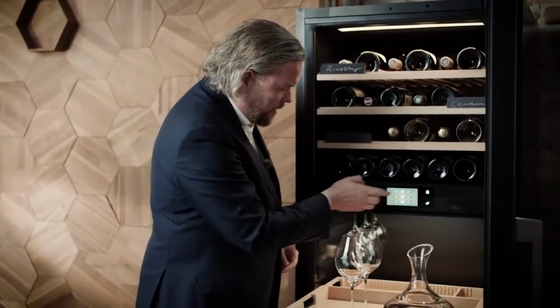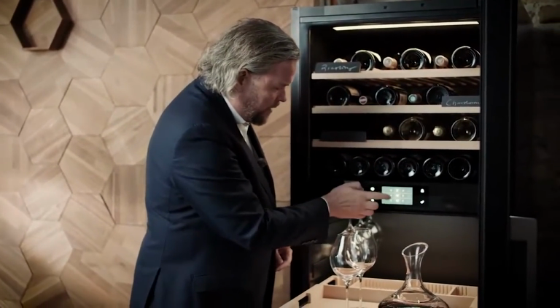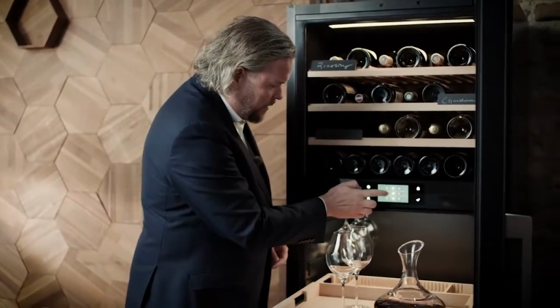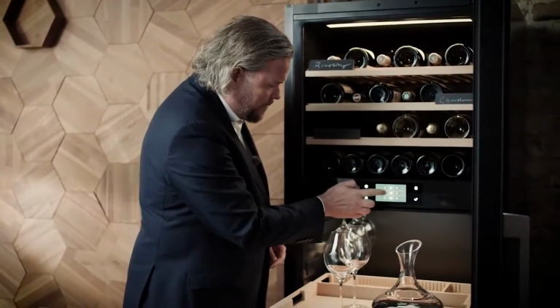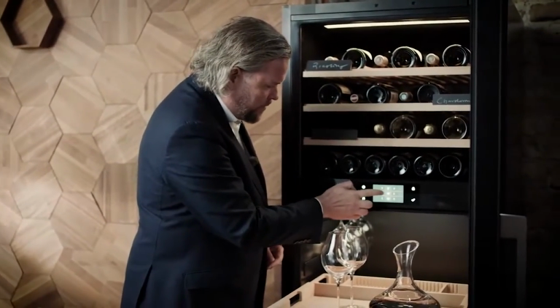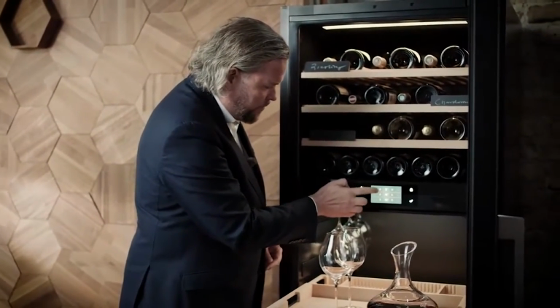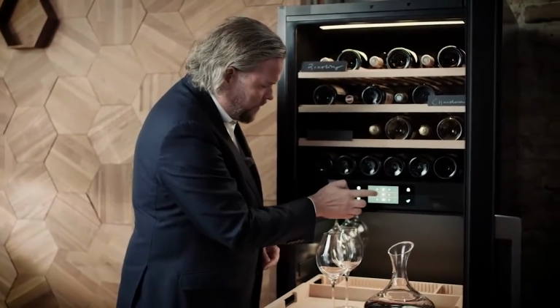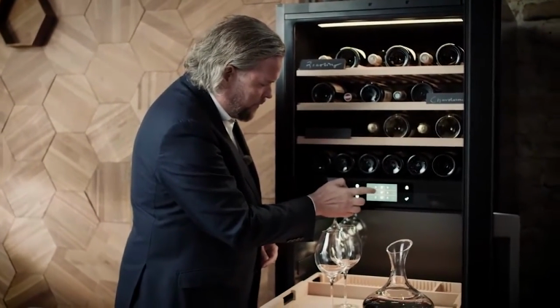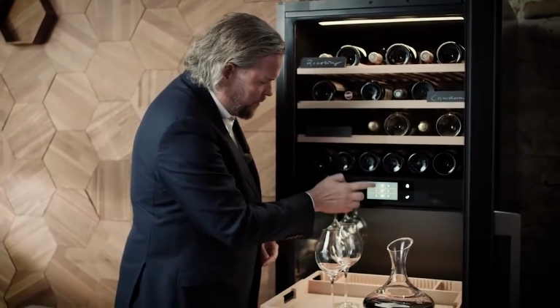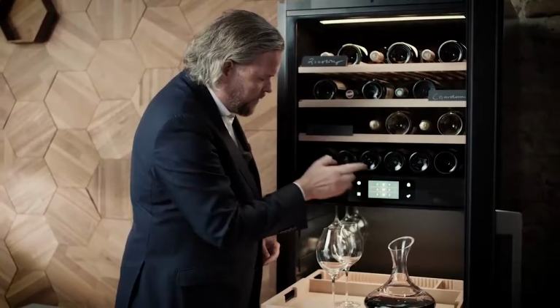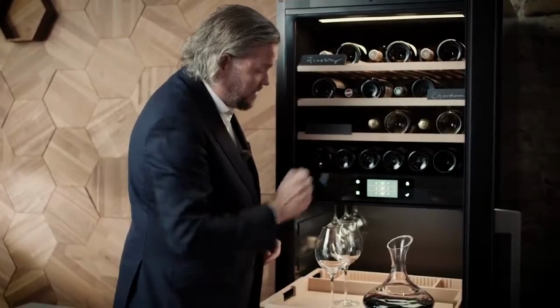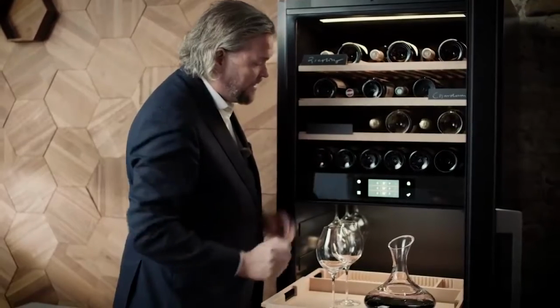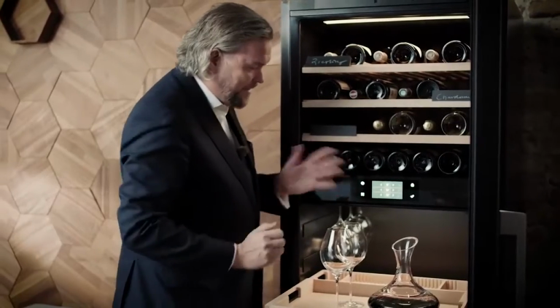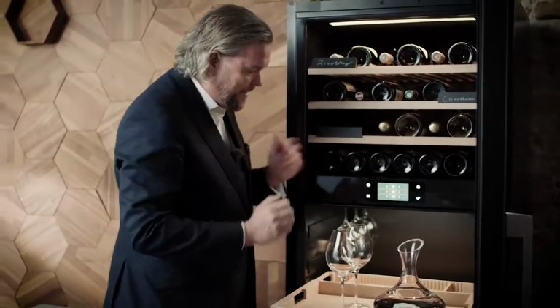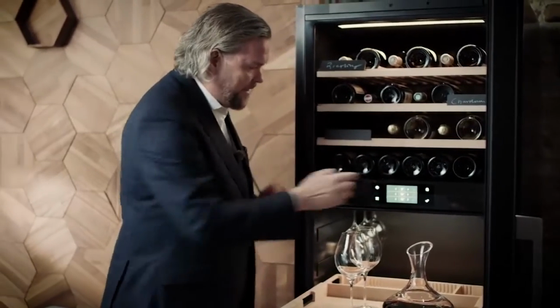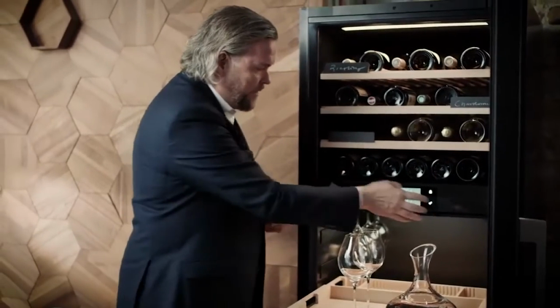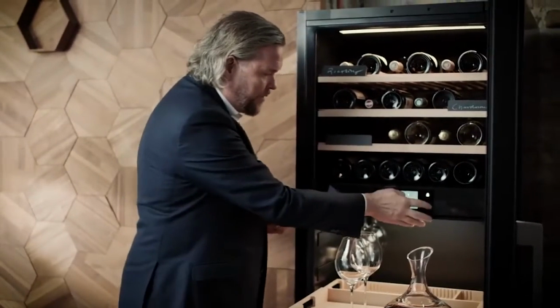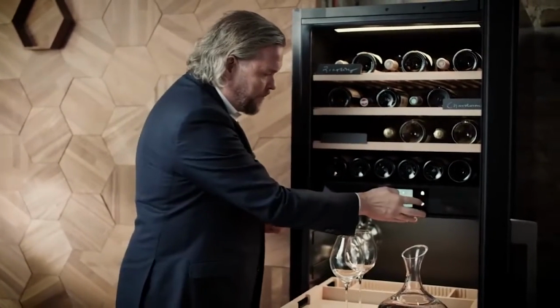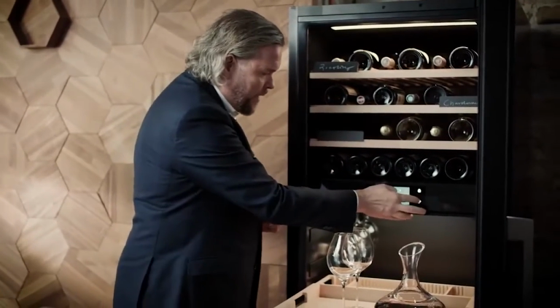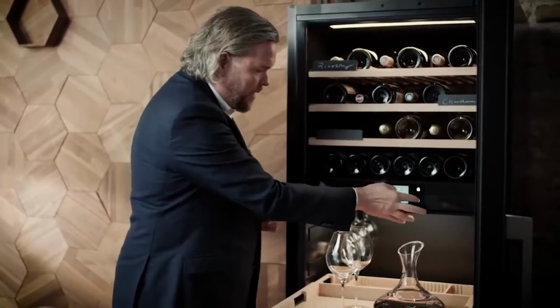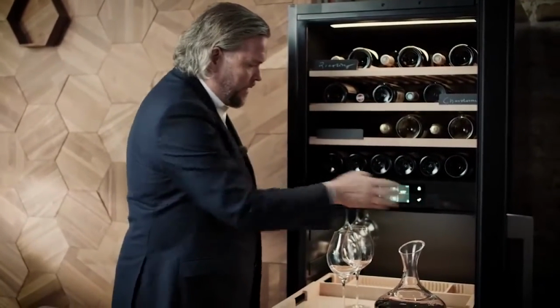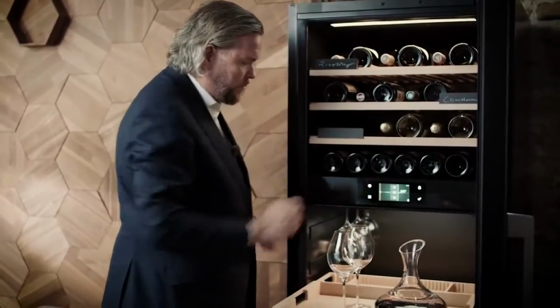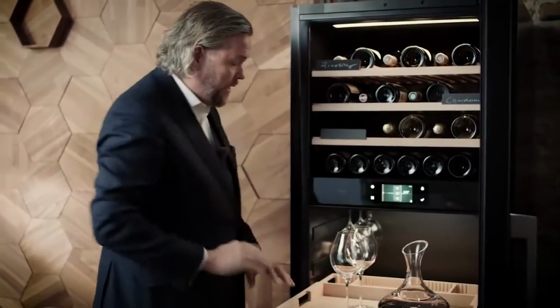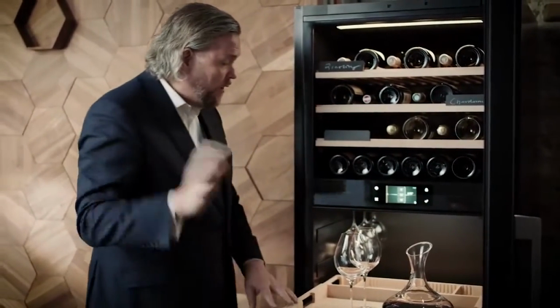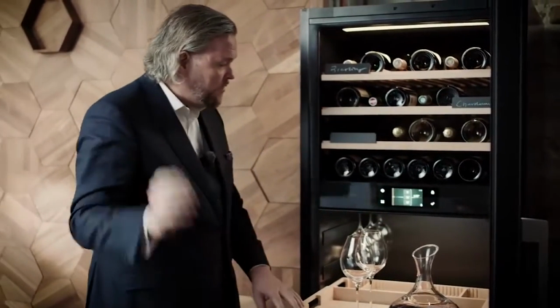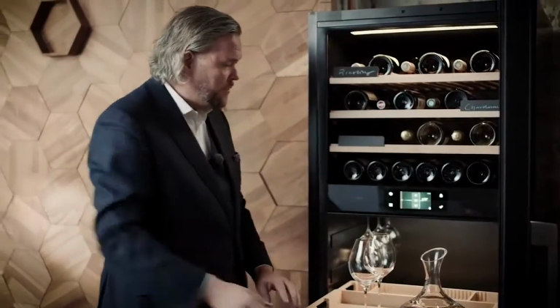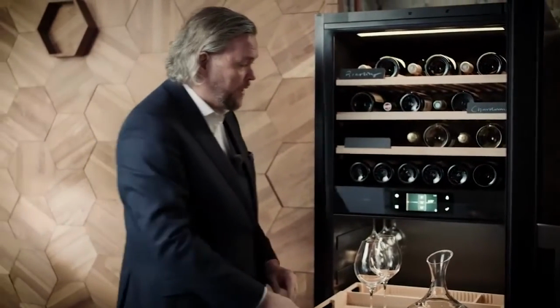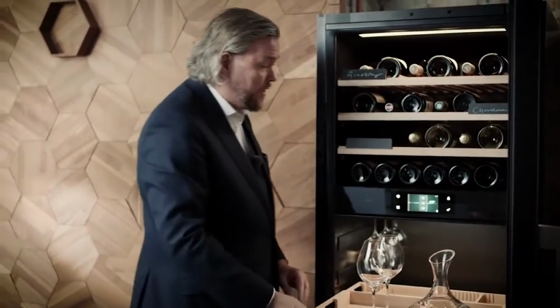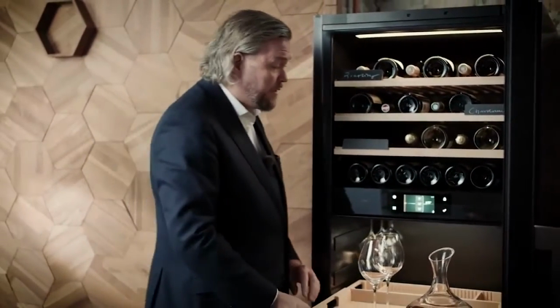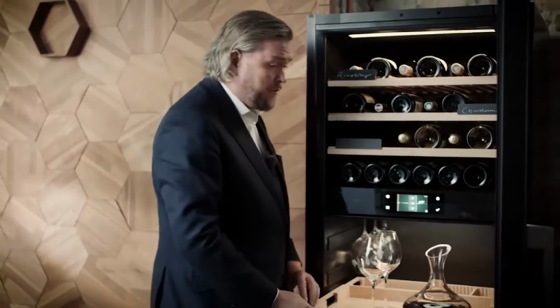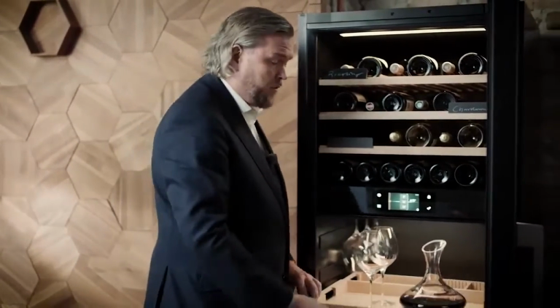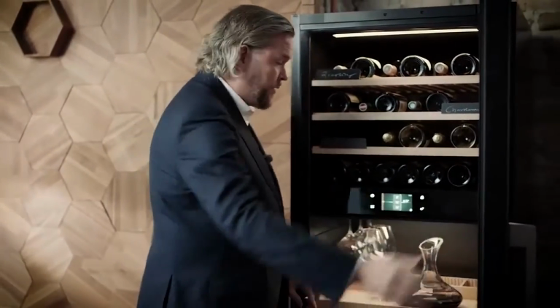I think 18 degrees is a bit too much. I prefer to serve it at 16 degrees, and as we take it out, the temperature will increase a few degrees.